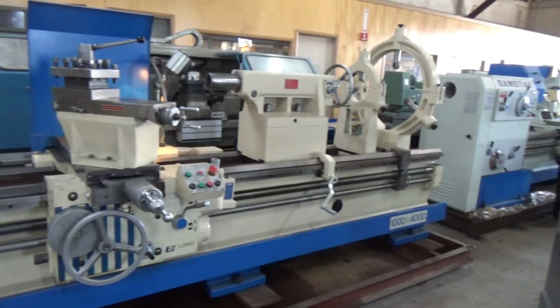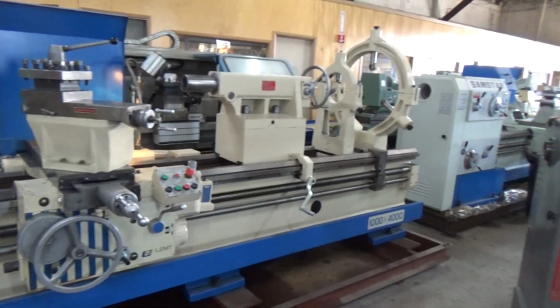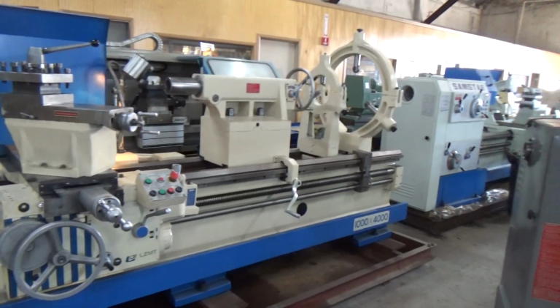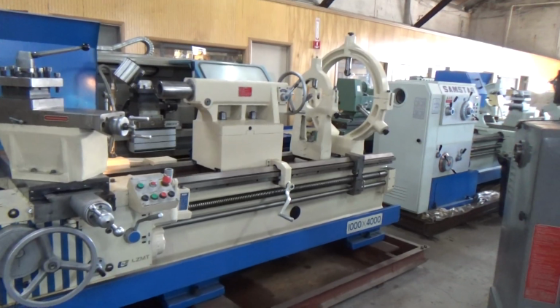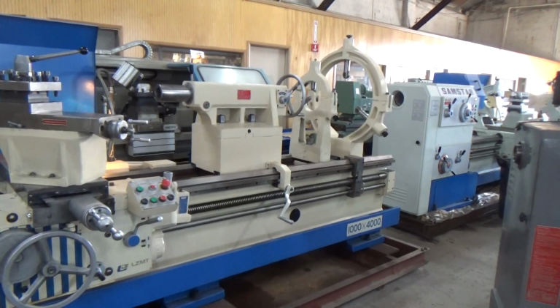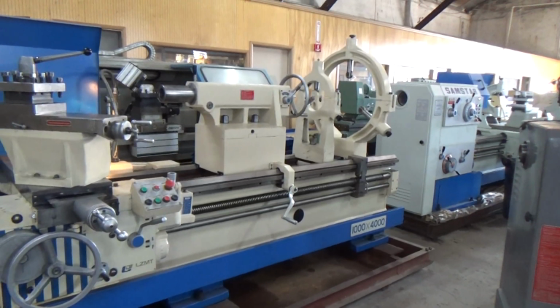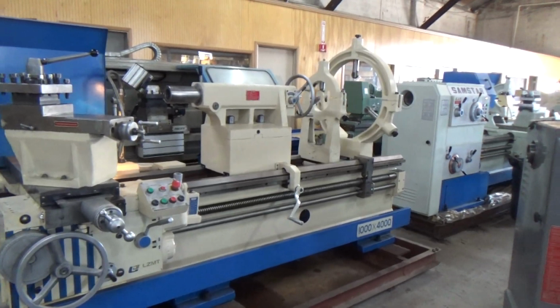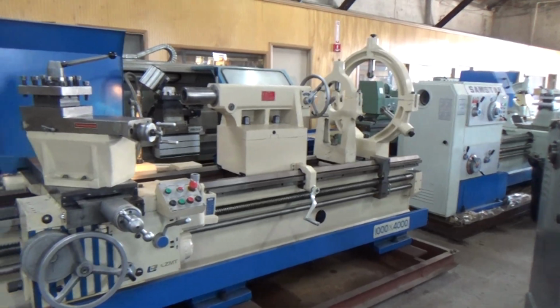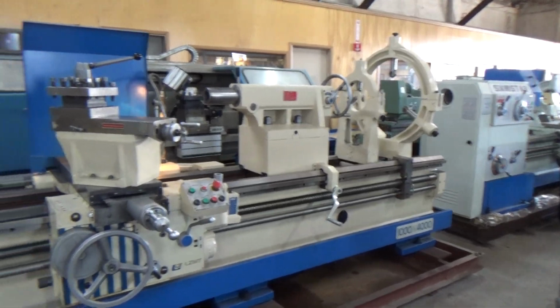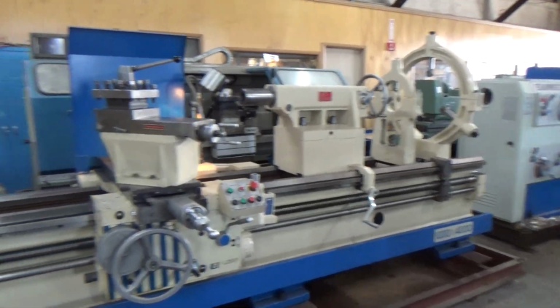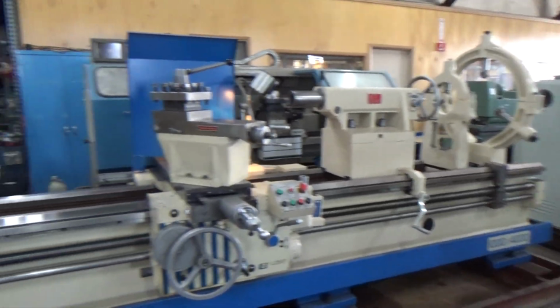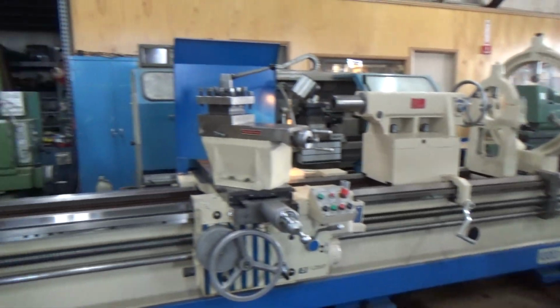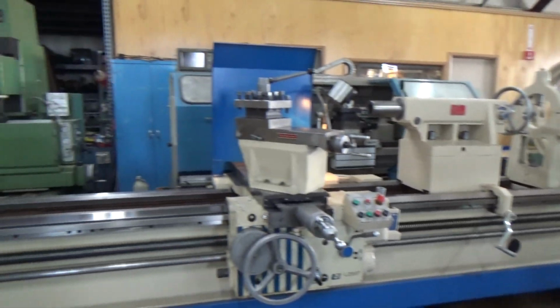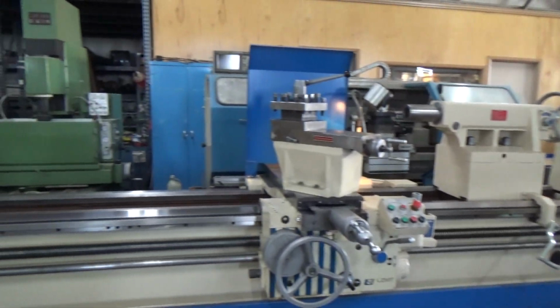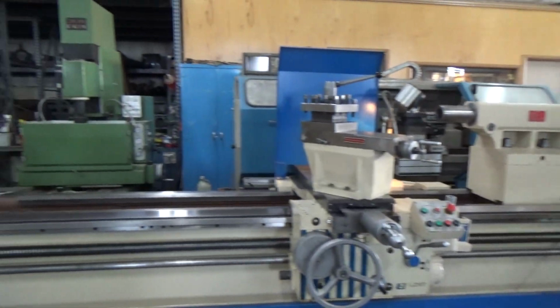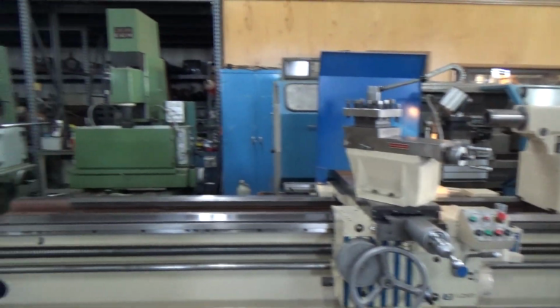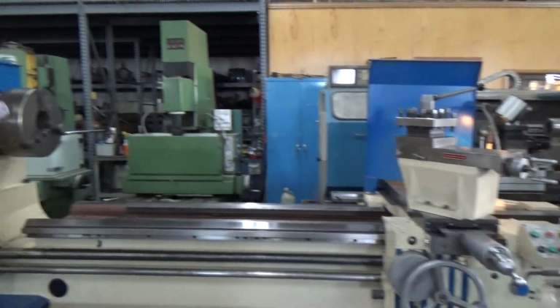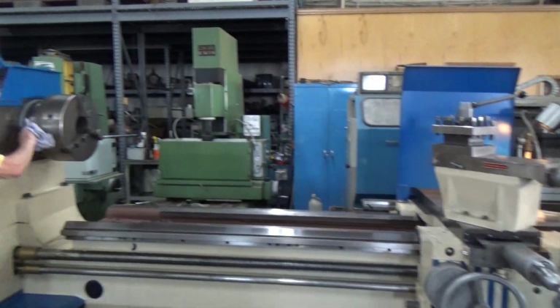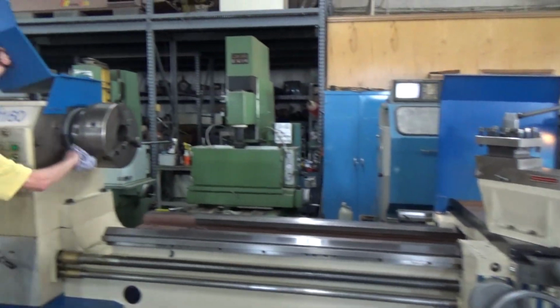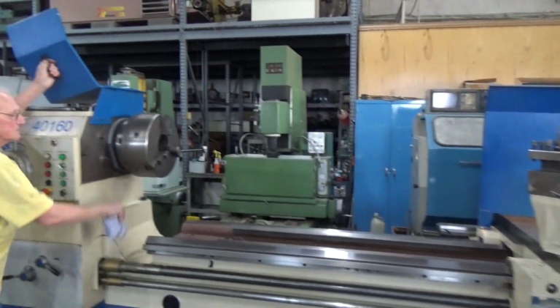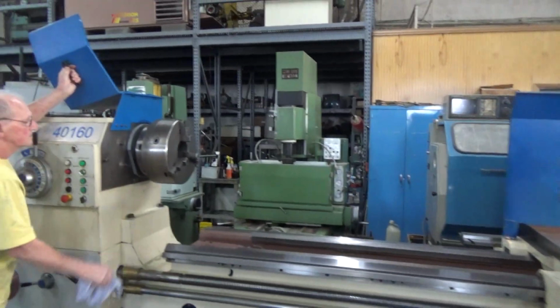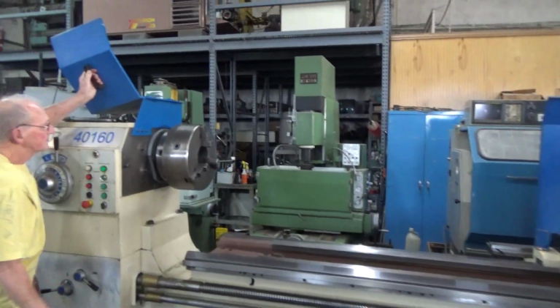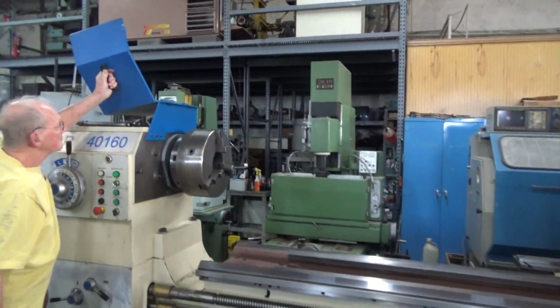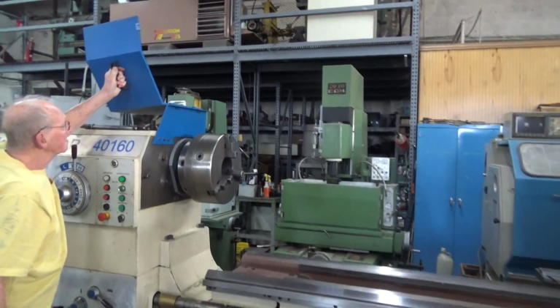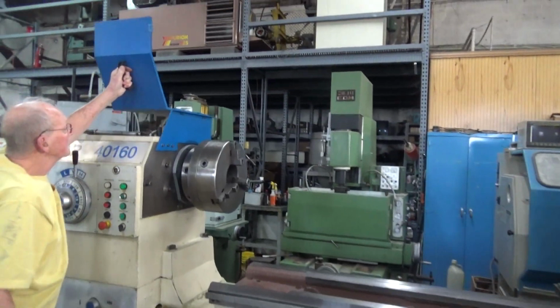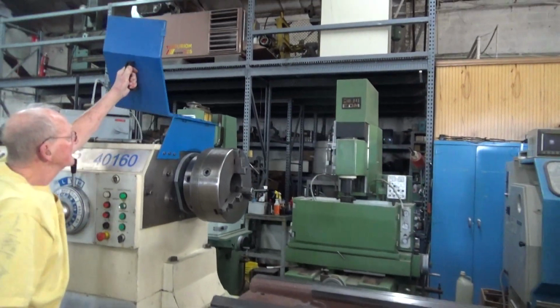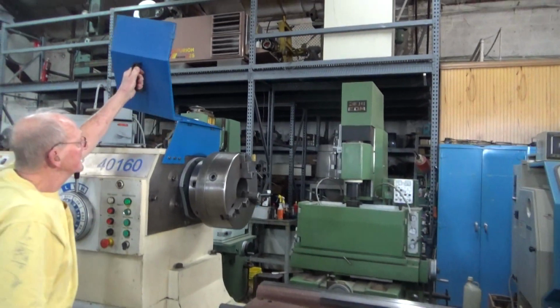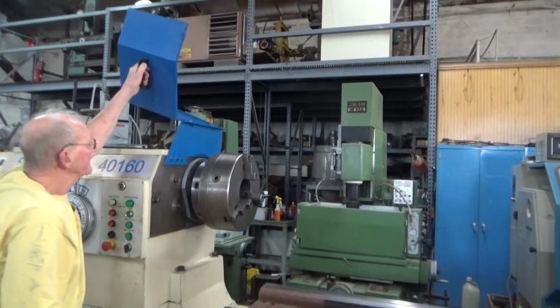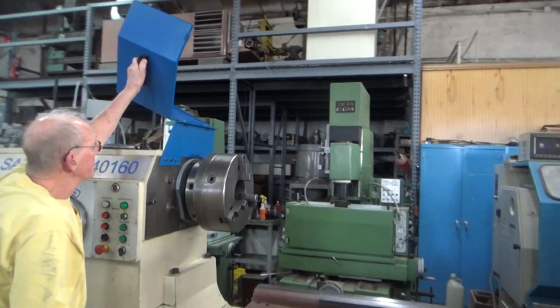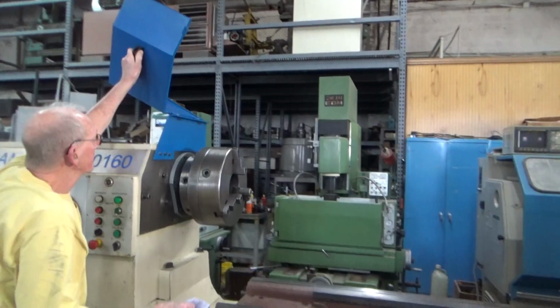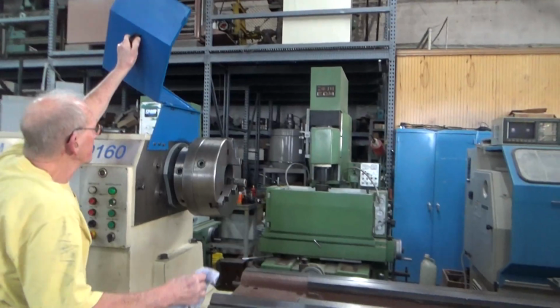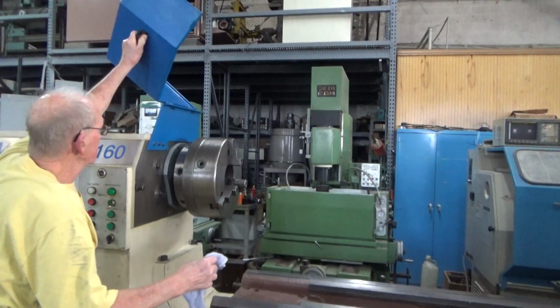I don't know if you can see the spindle or not in the picture. D11 camlock.